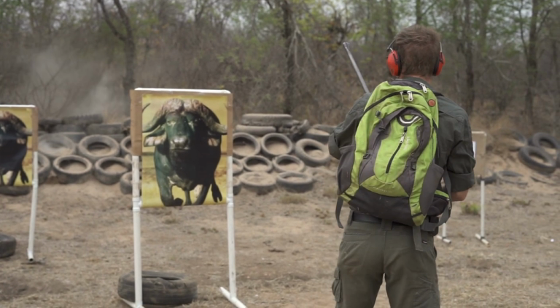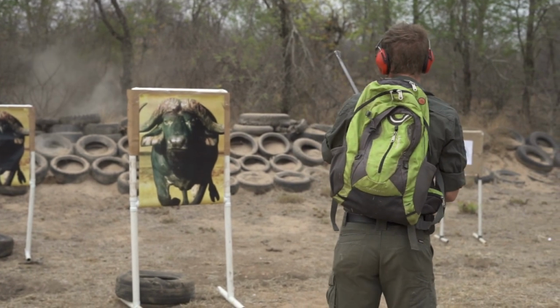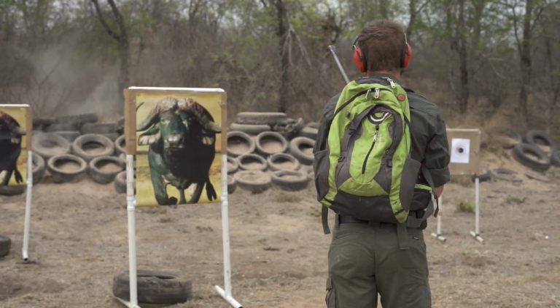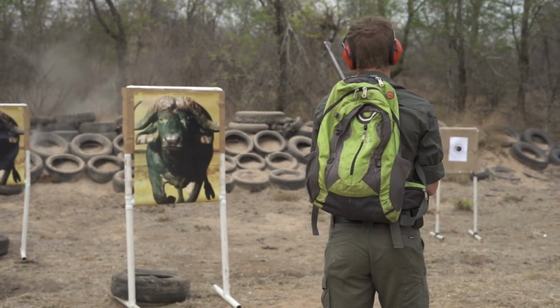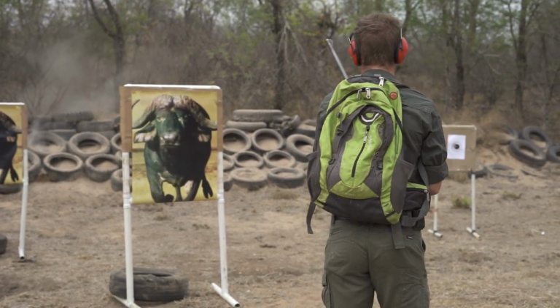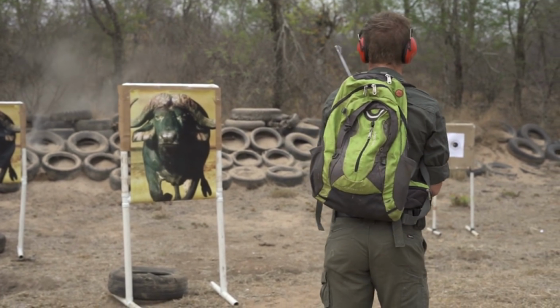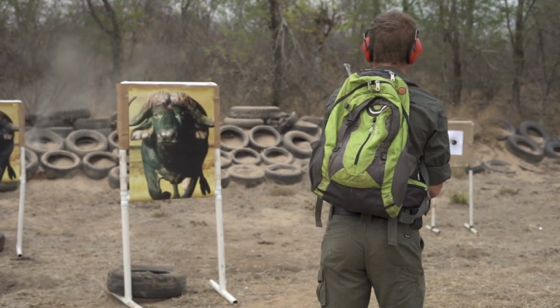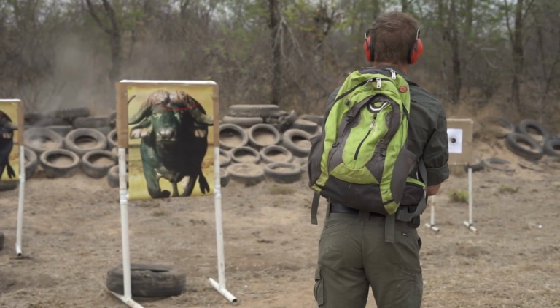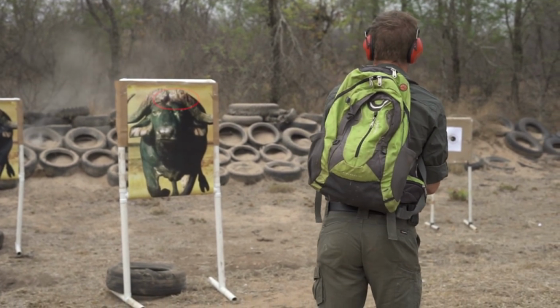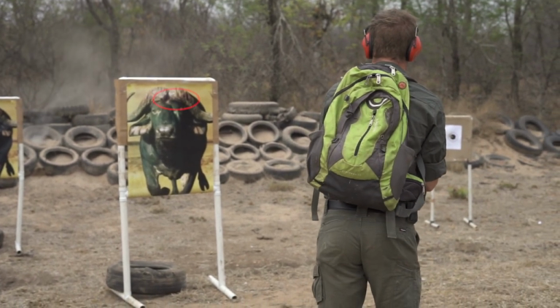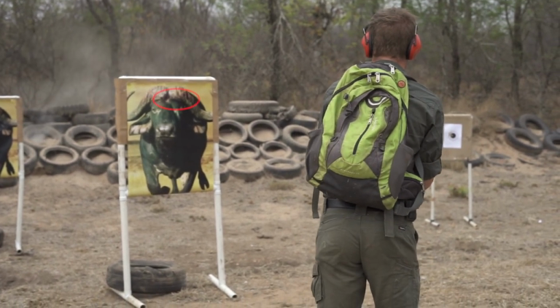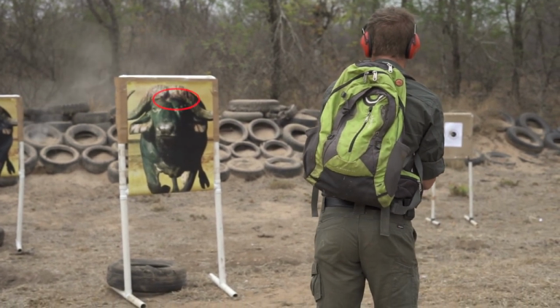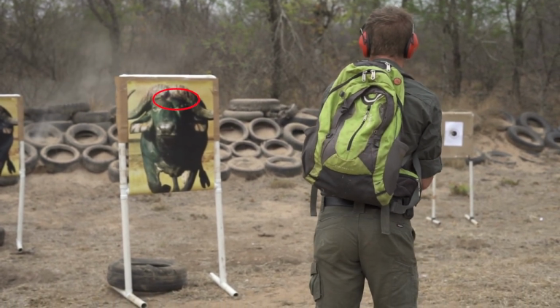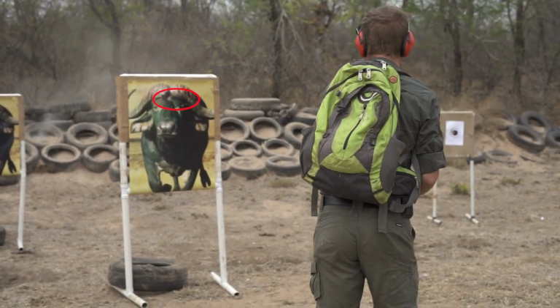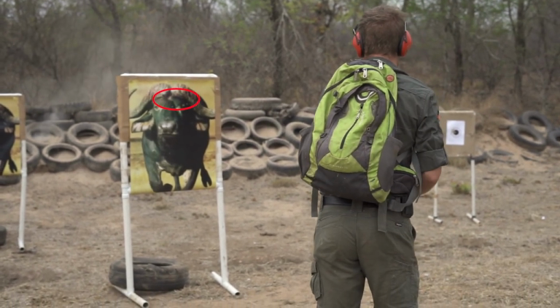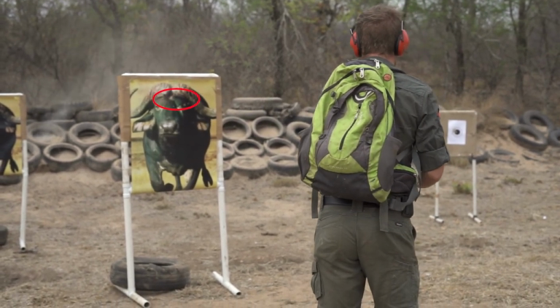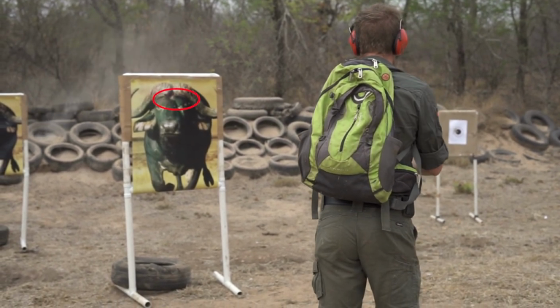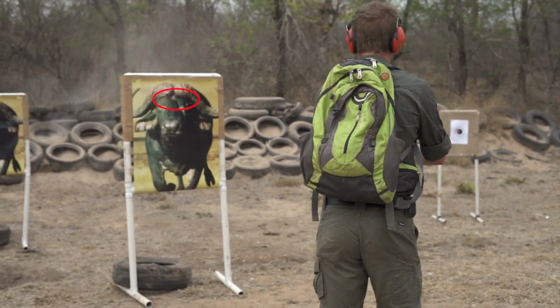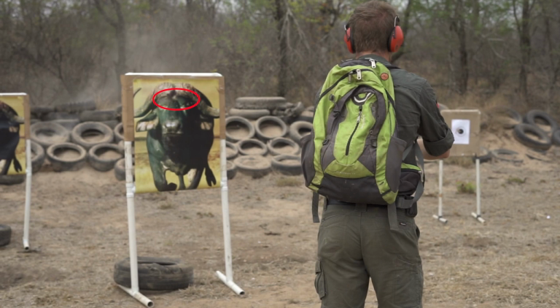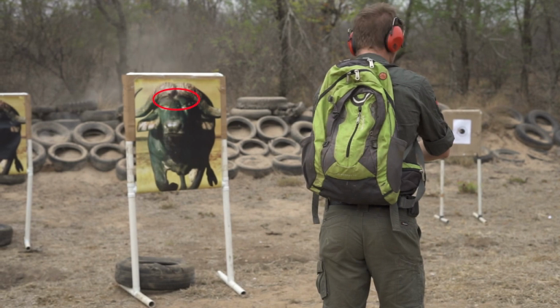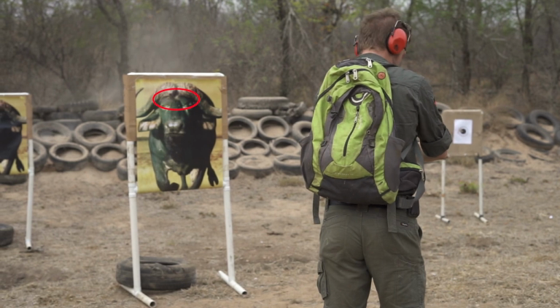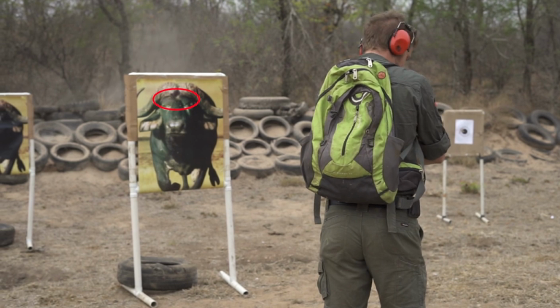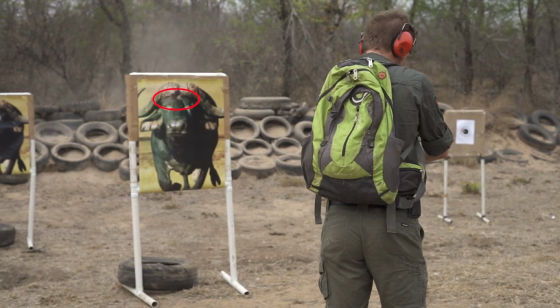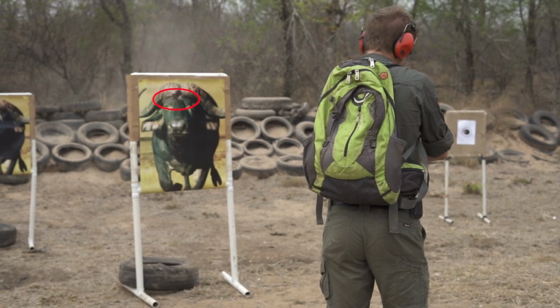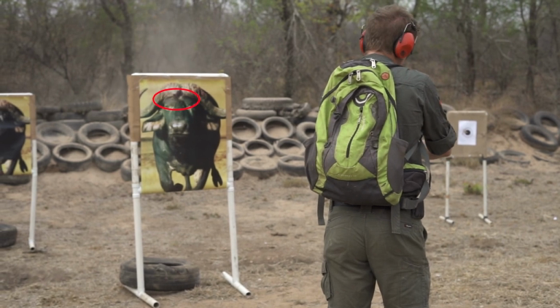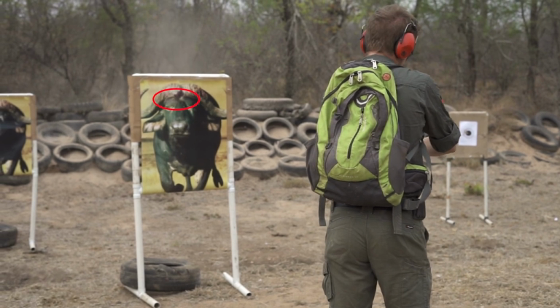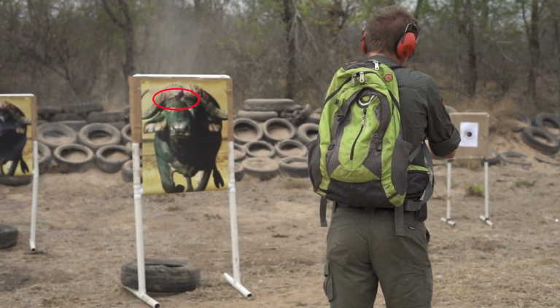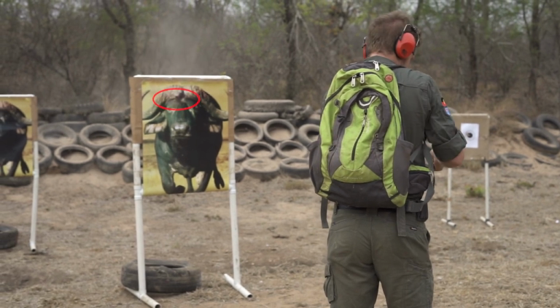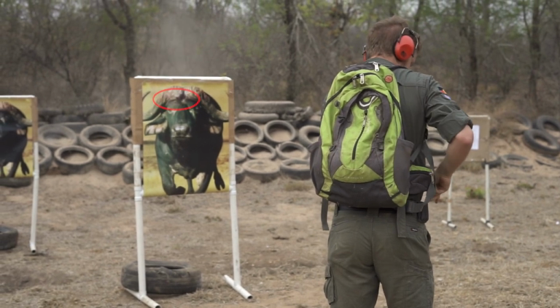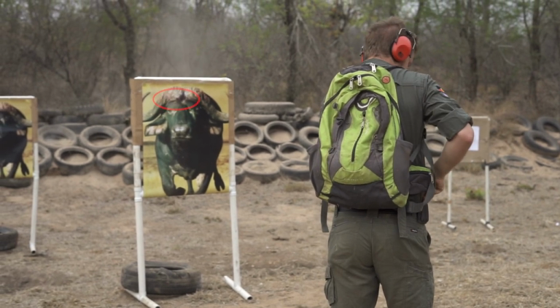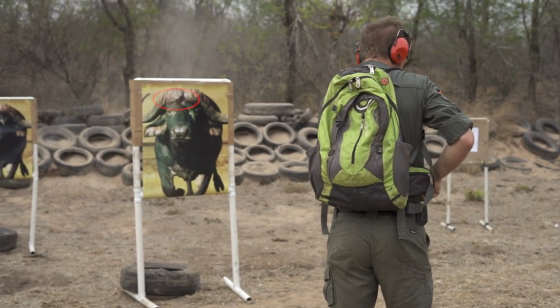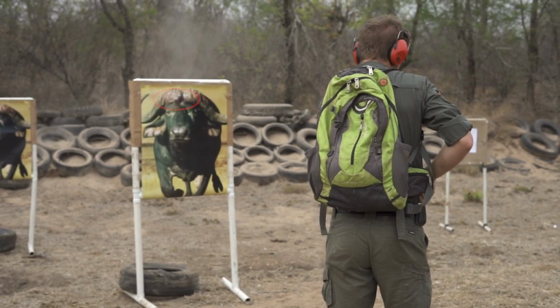In order to pass this exercise, you have to hit the designated target area simulating the brain of the animal.